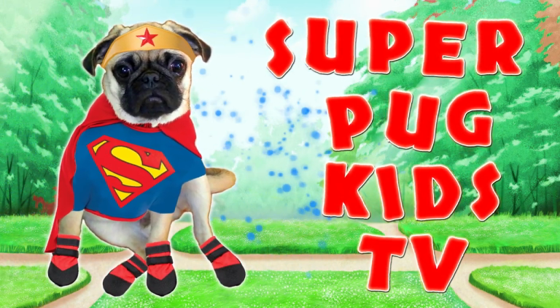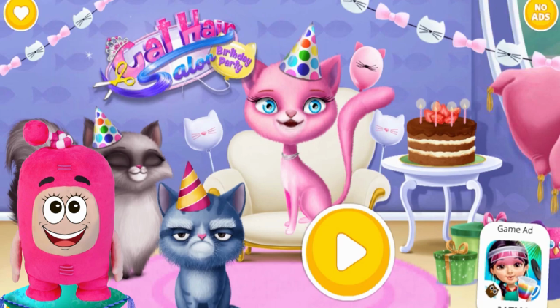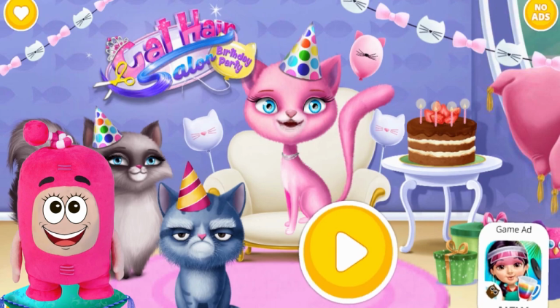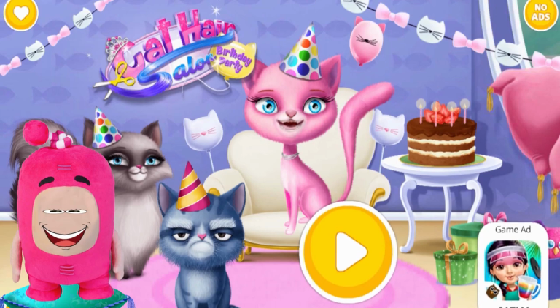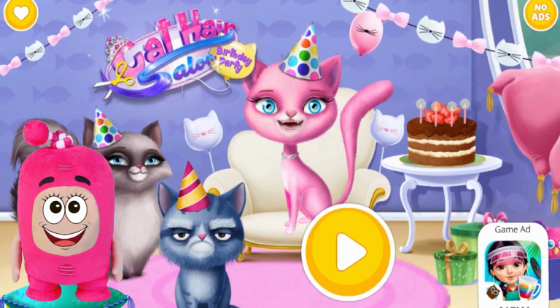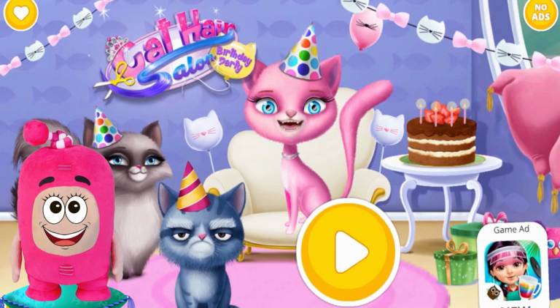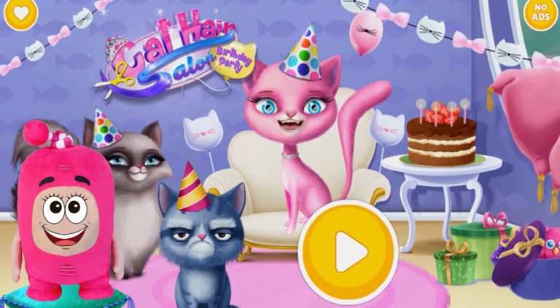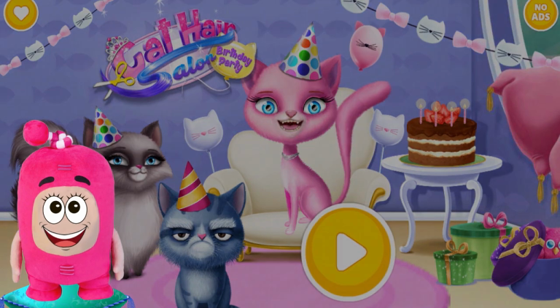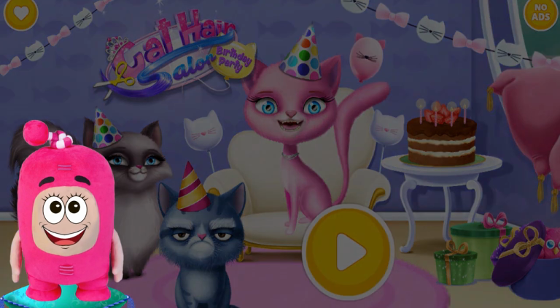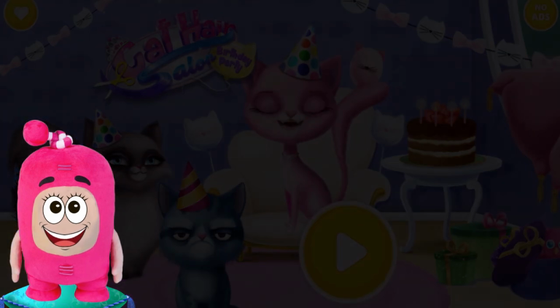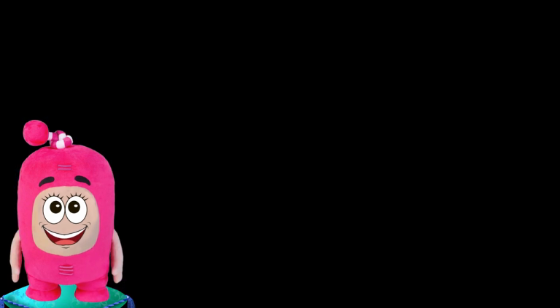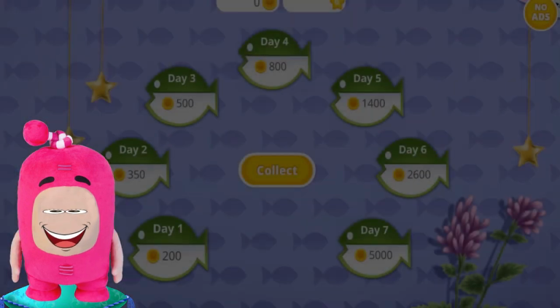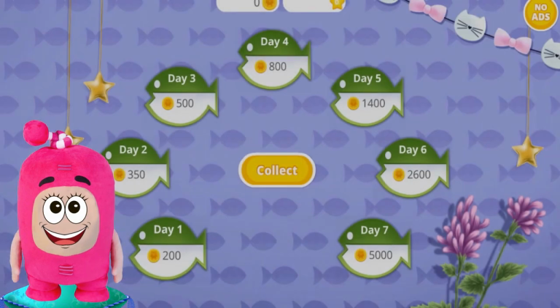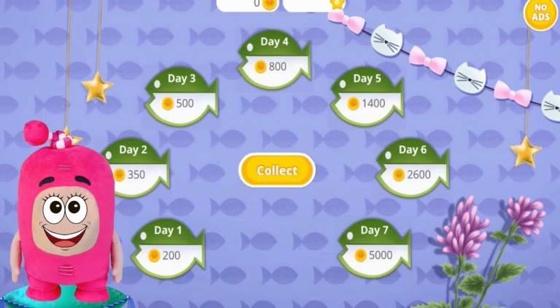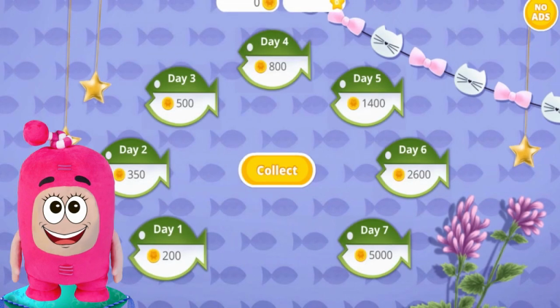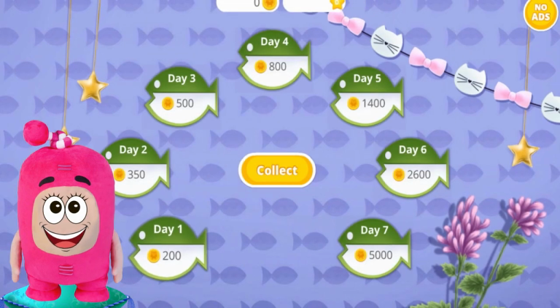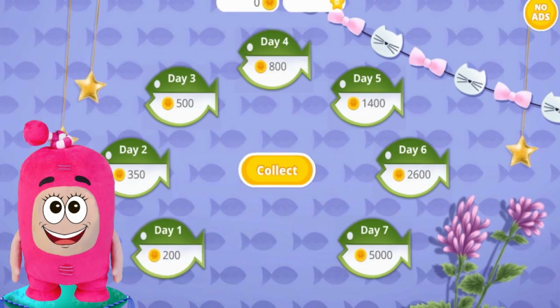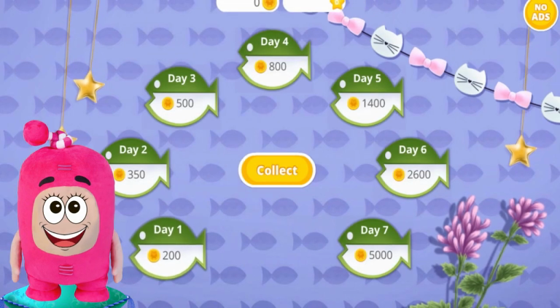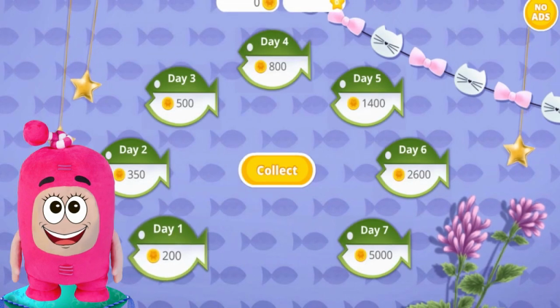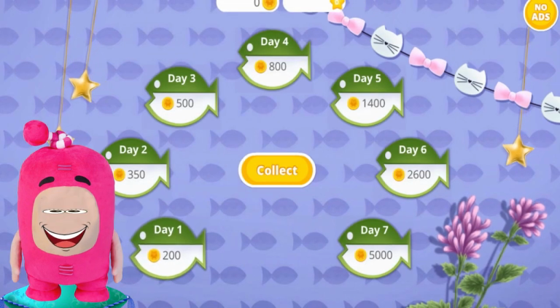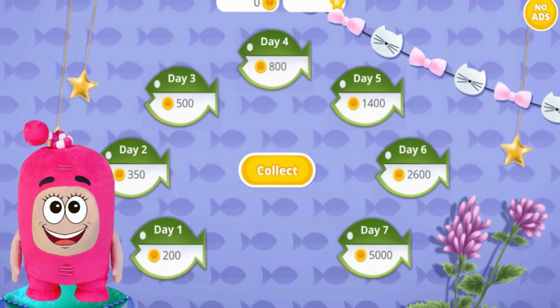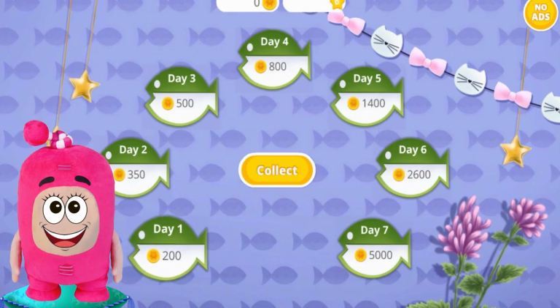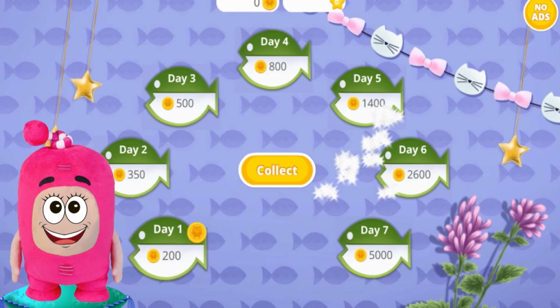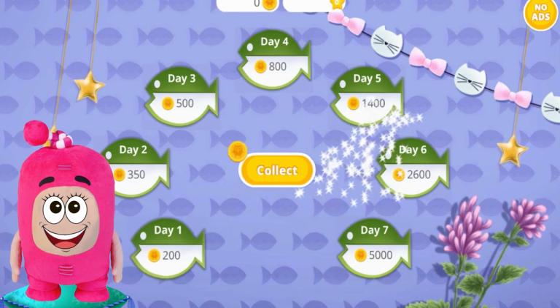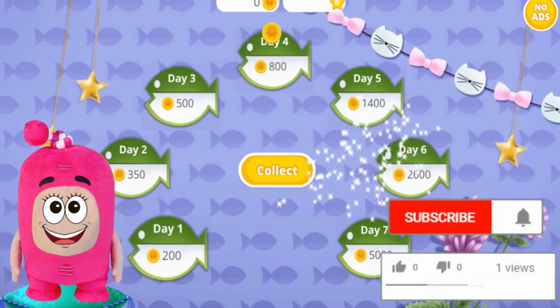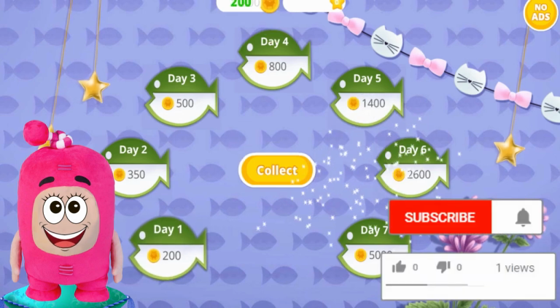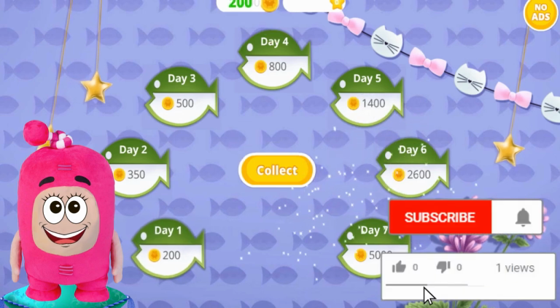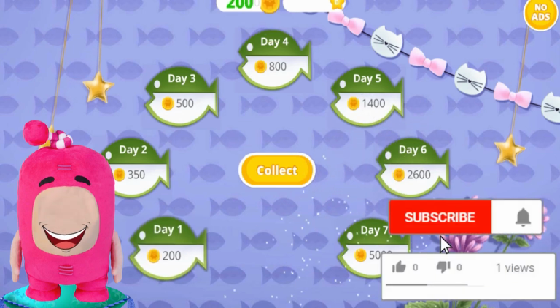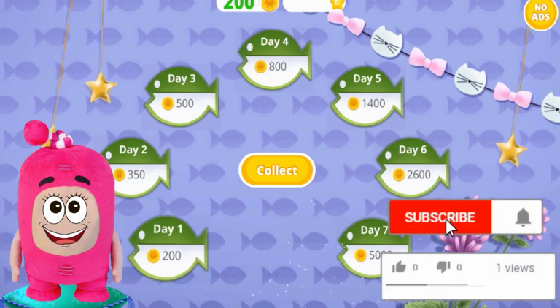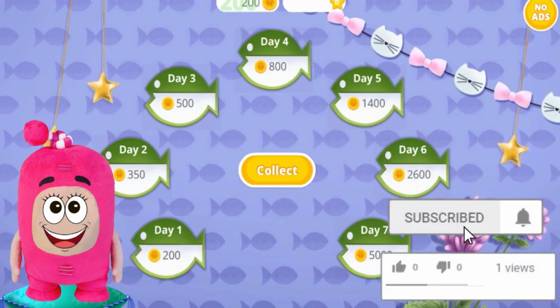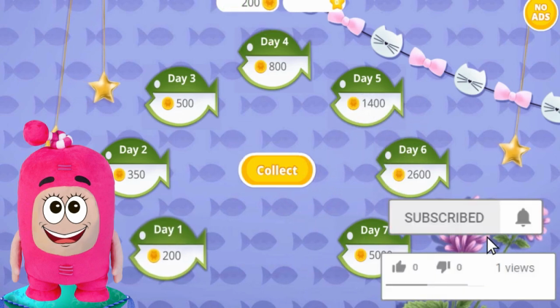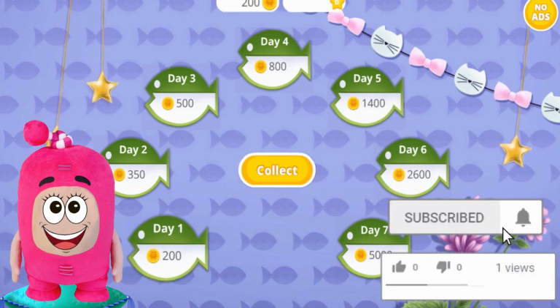Hello everyone! Are you ready for the birthday party? Let's go to the special hair salon — it's only for cats.